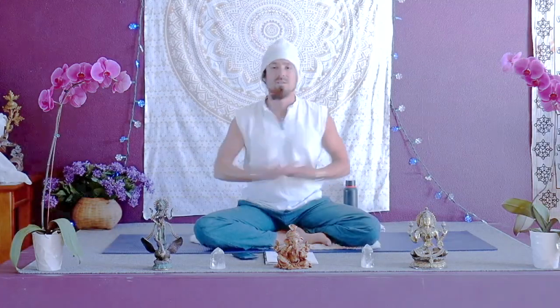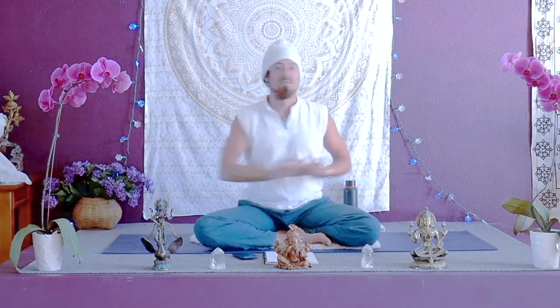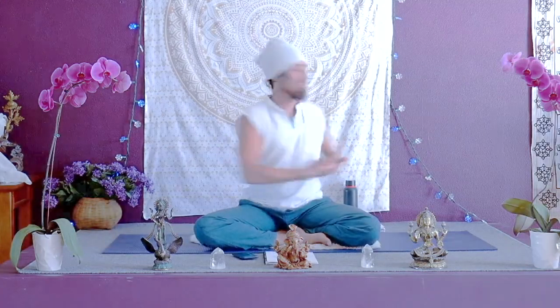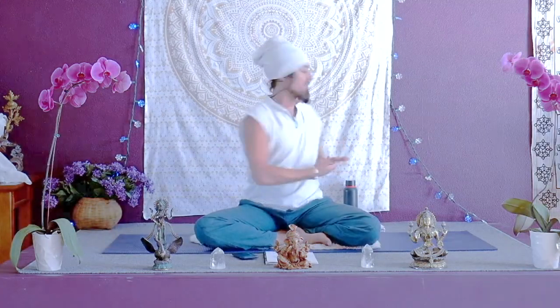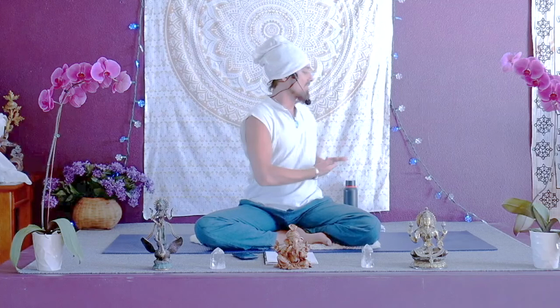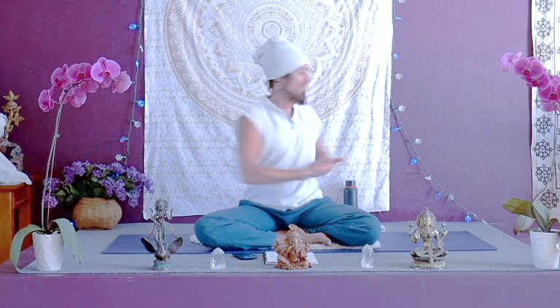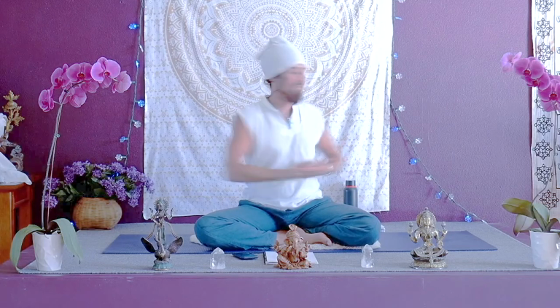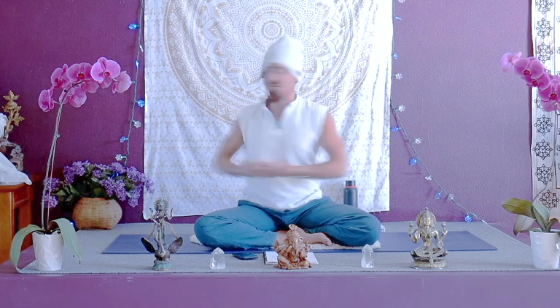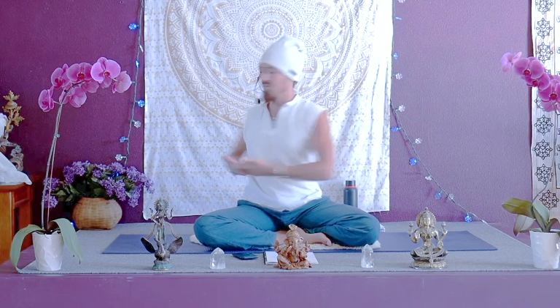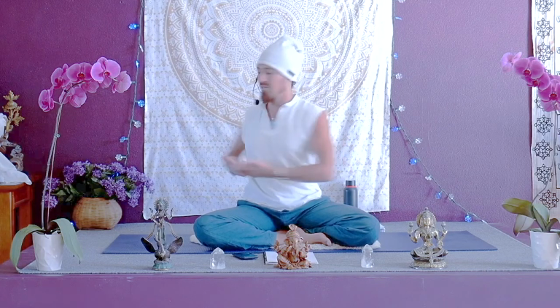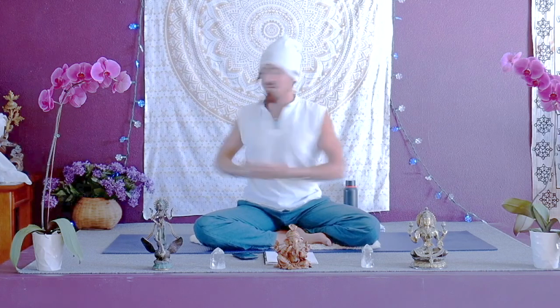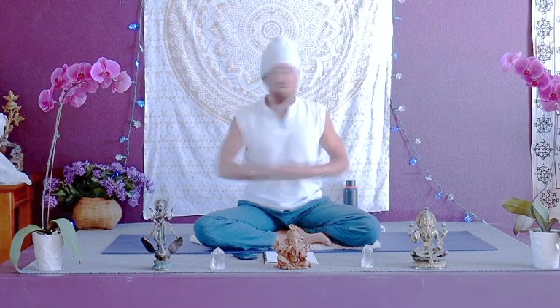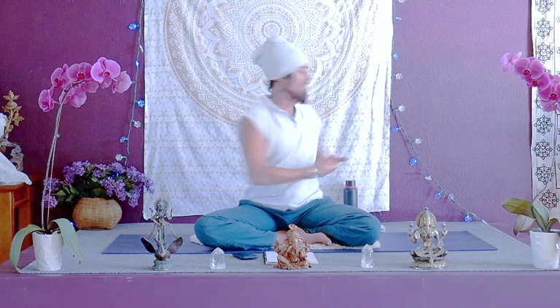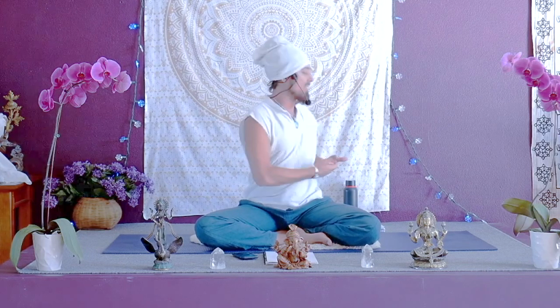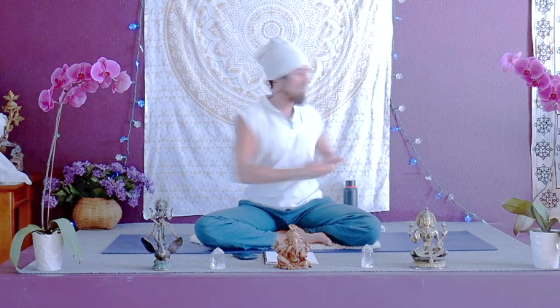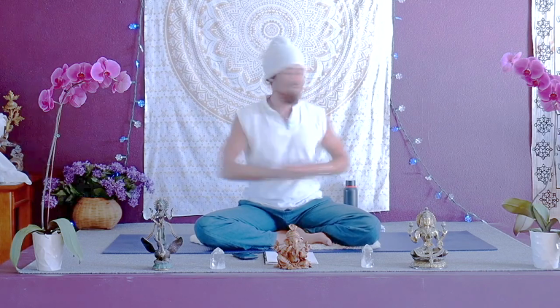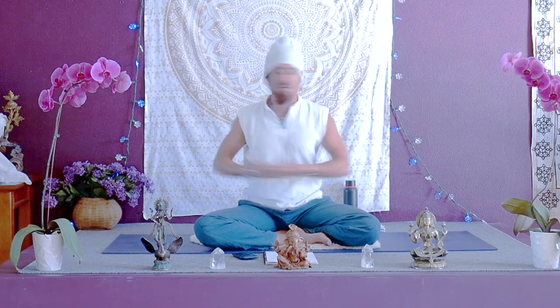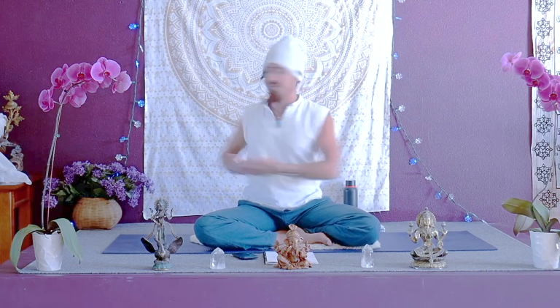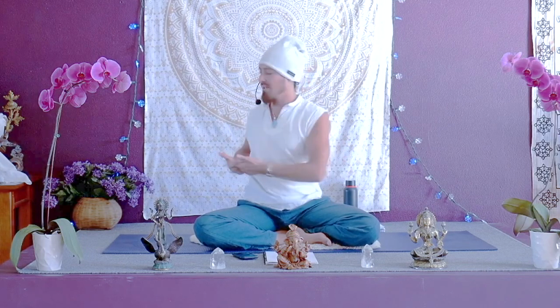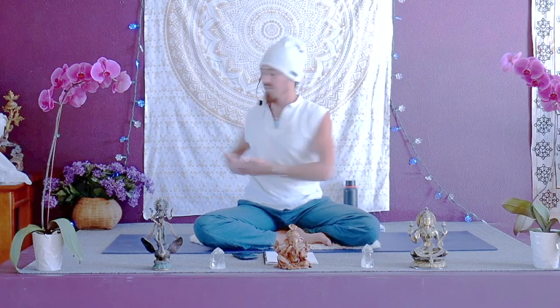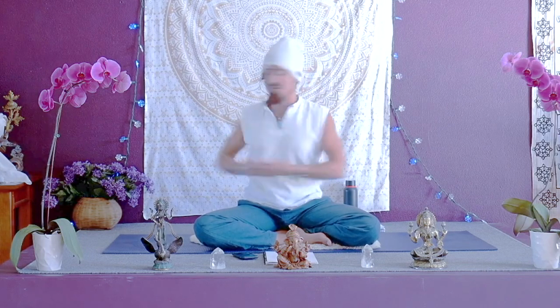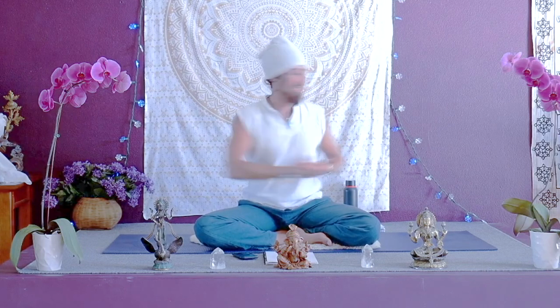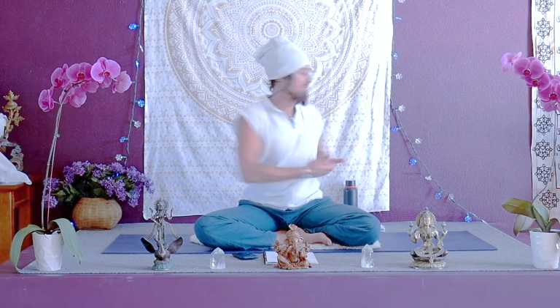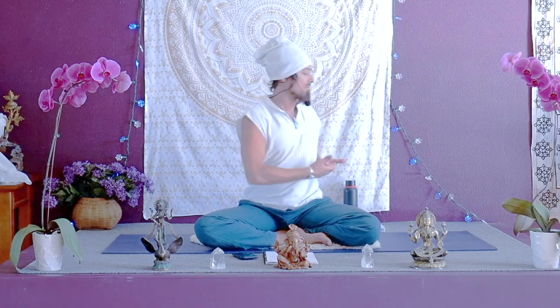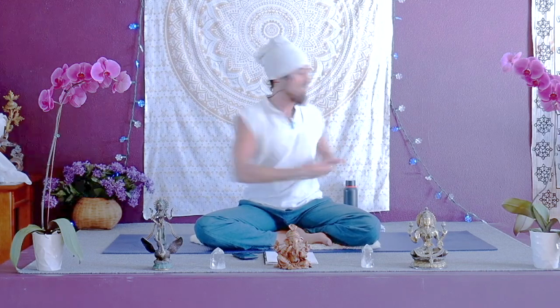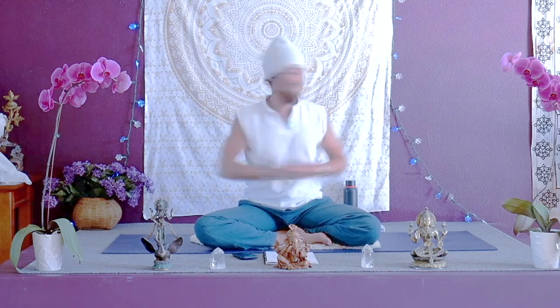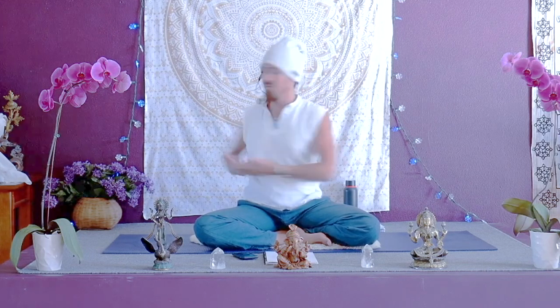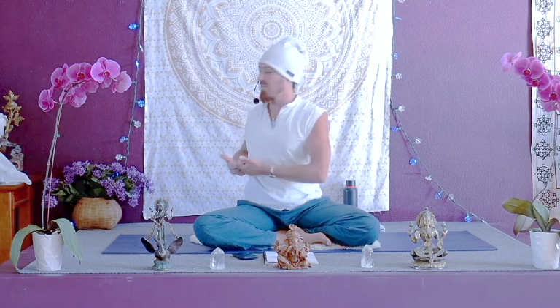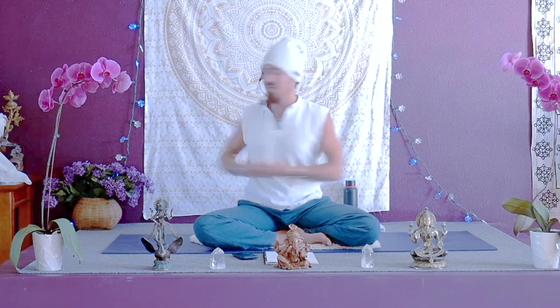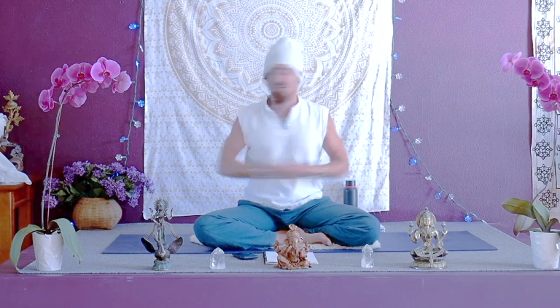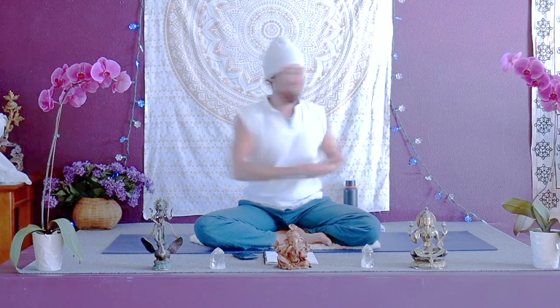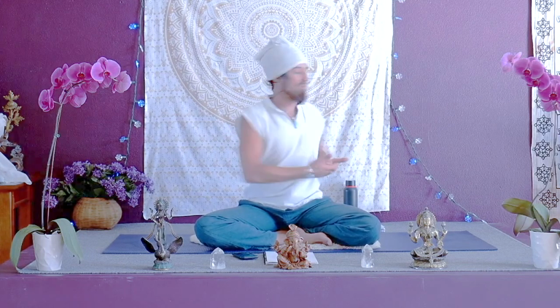Twisting left, twisting right. Inhale left, exhale right. Inhale to the nose, exhale through the mouth.